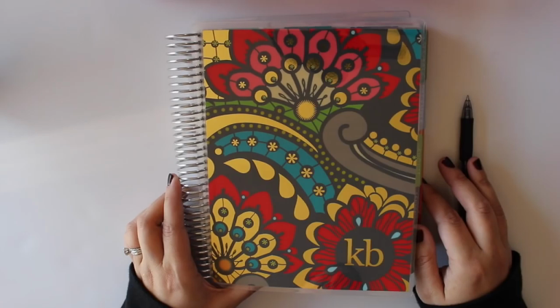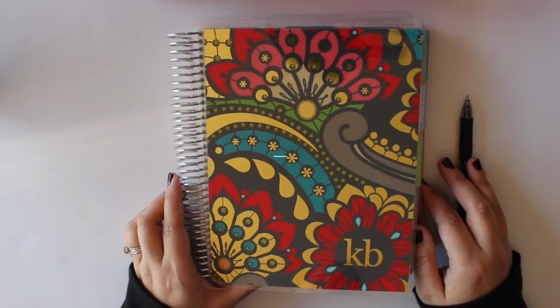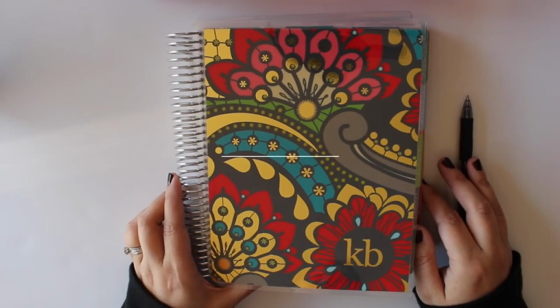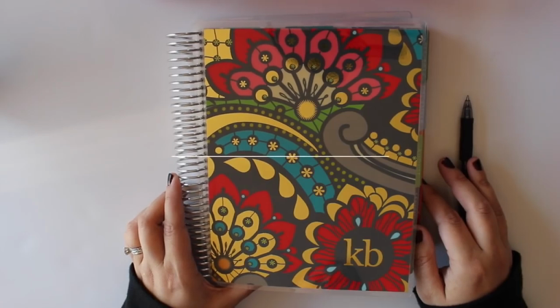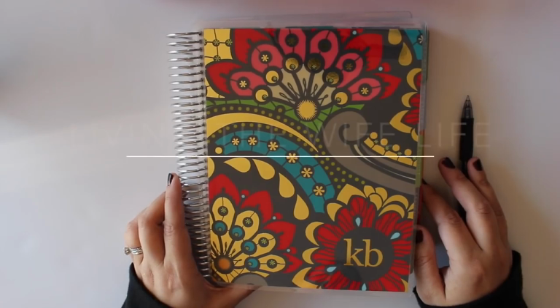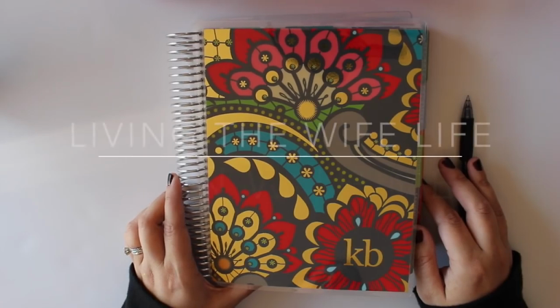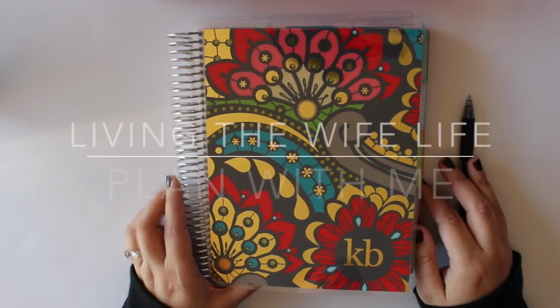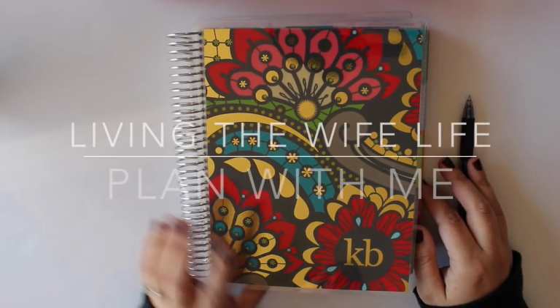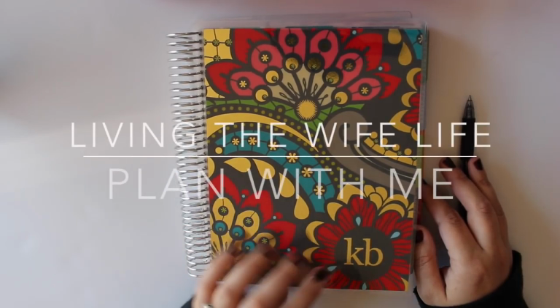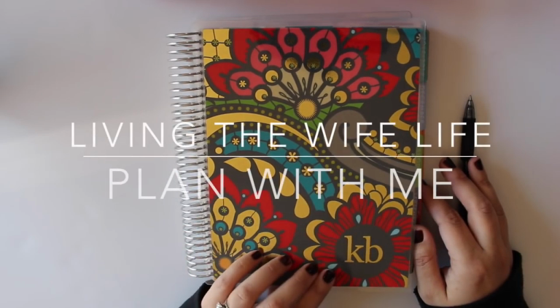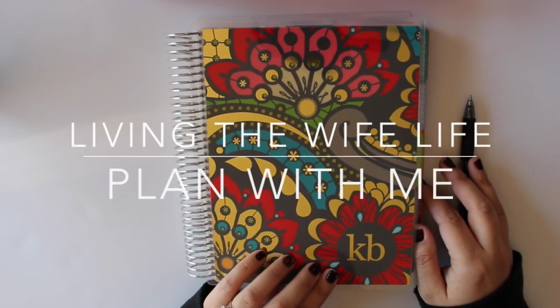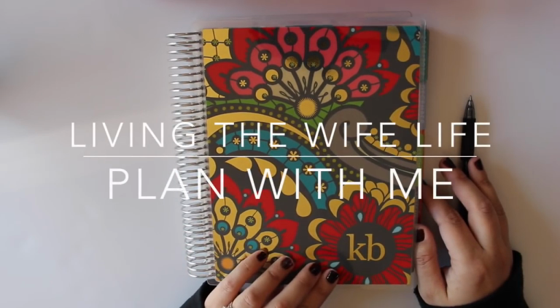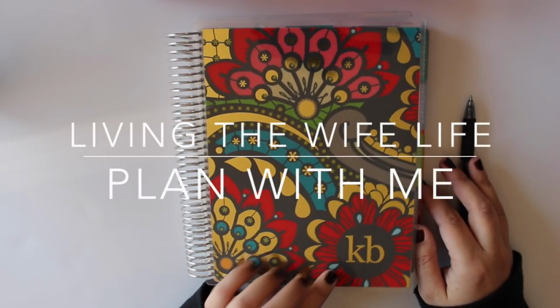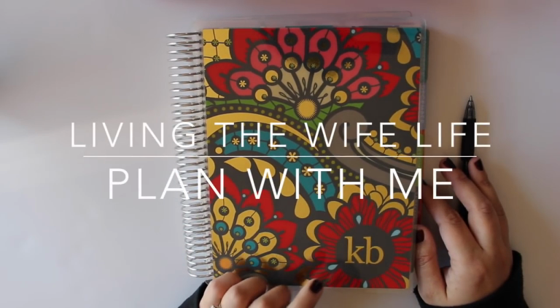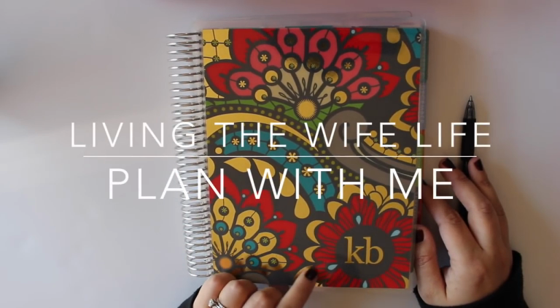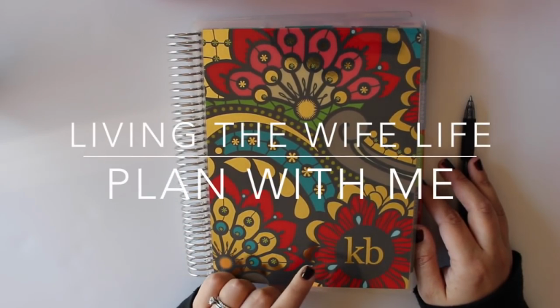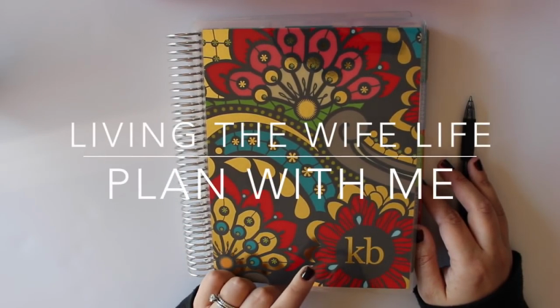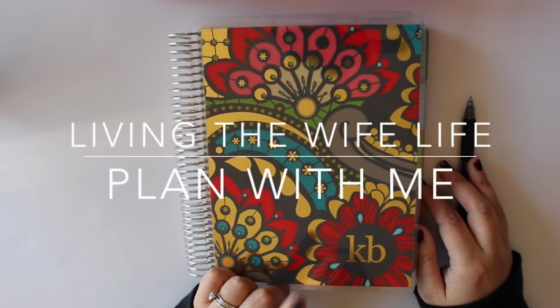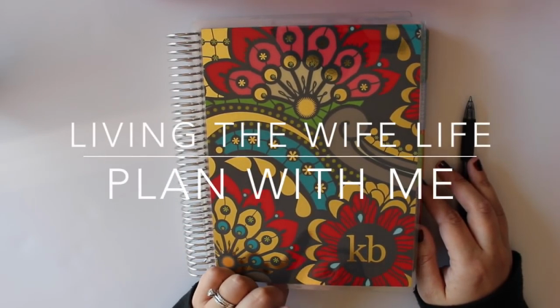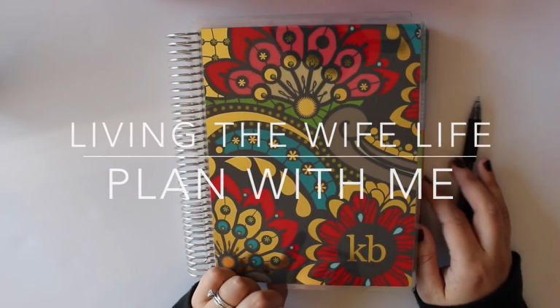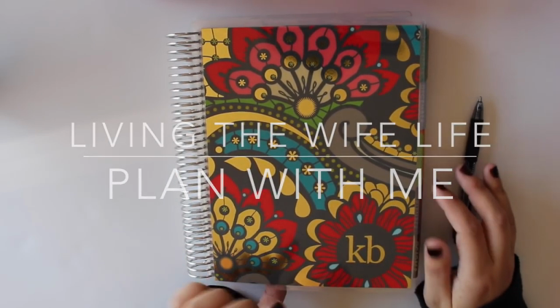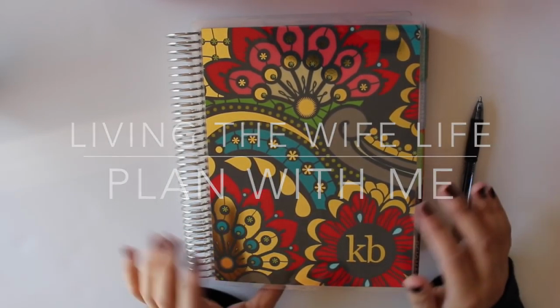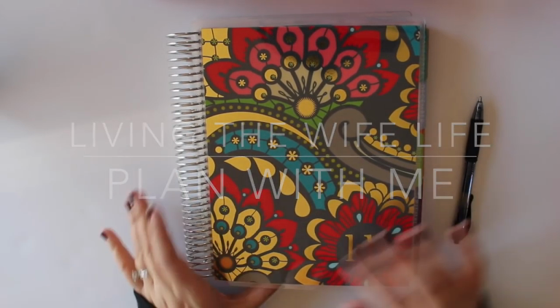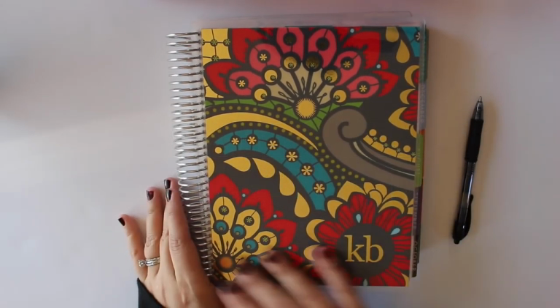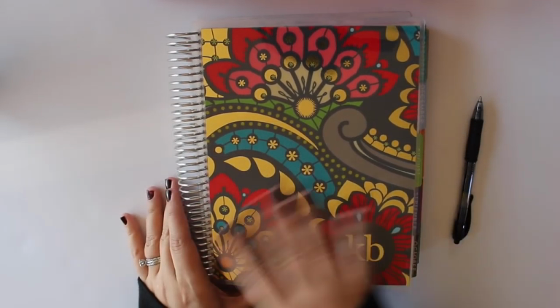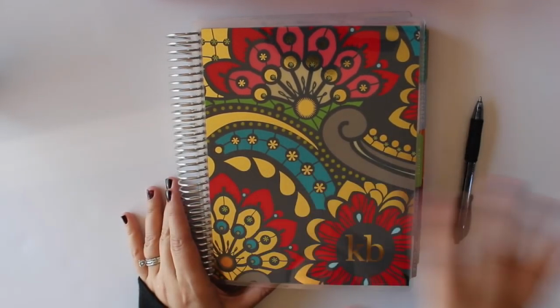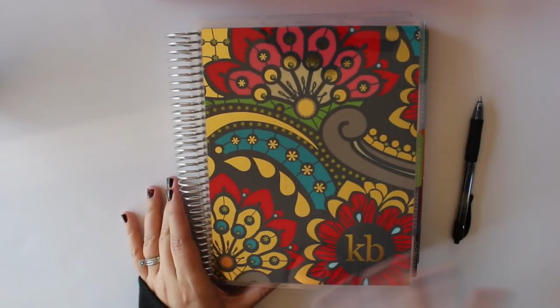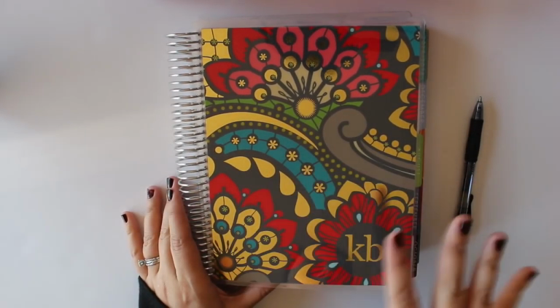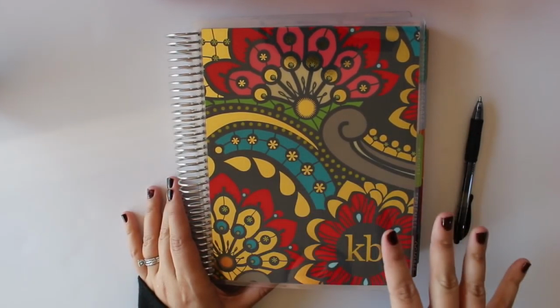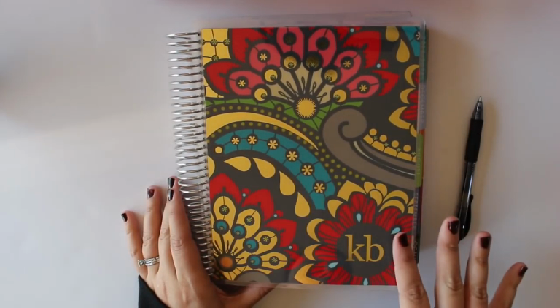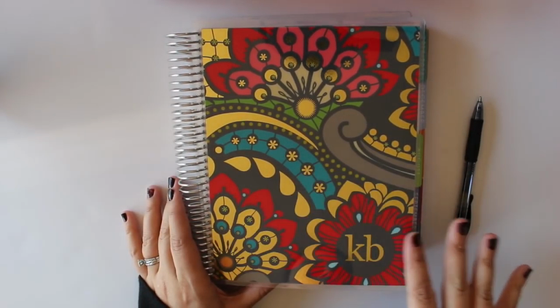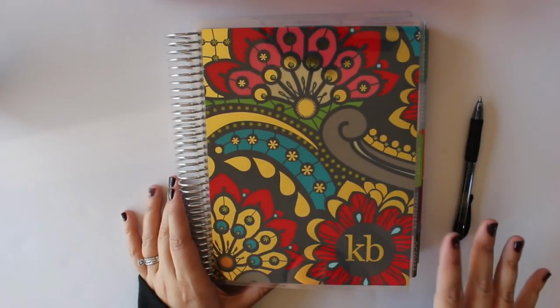Hey guys, back with another plan with me. I wanted to show you my cover before I dive into planning.